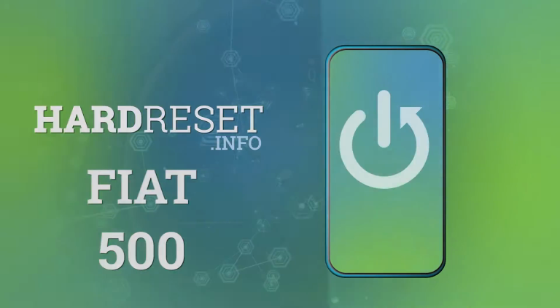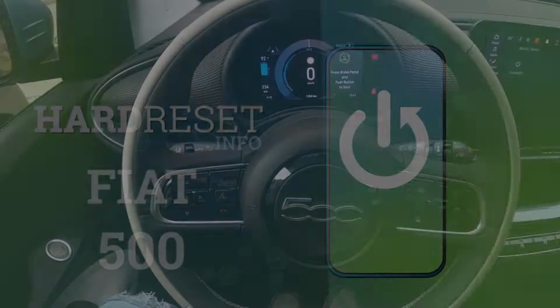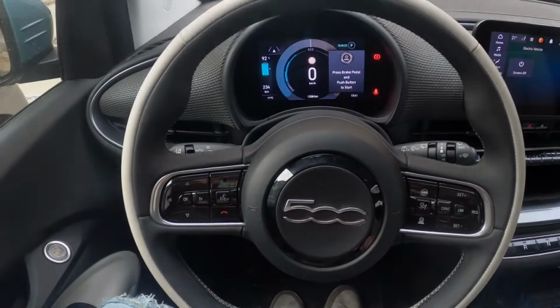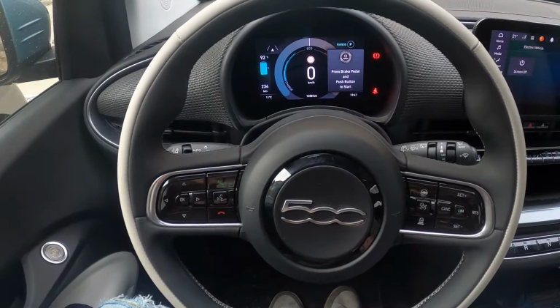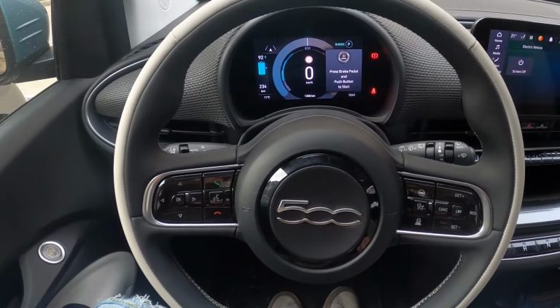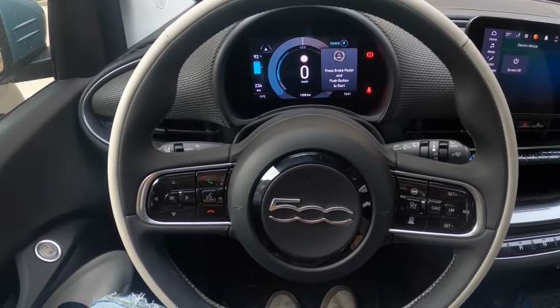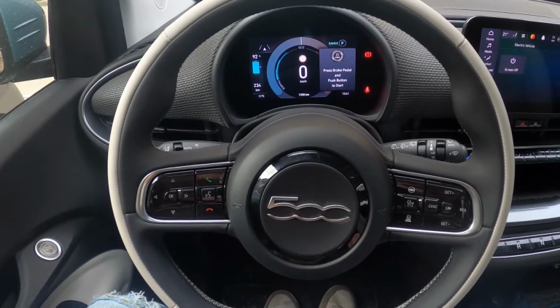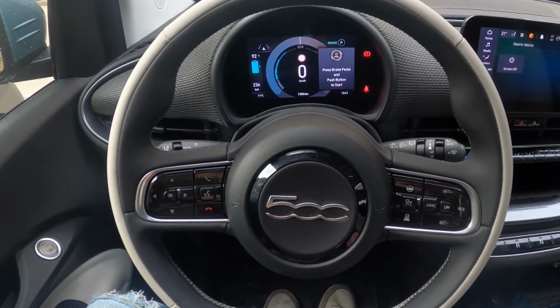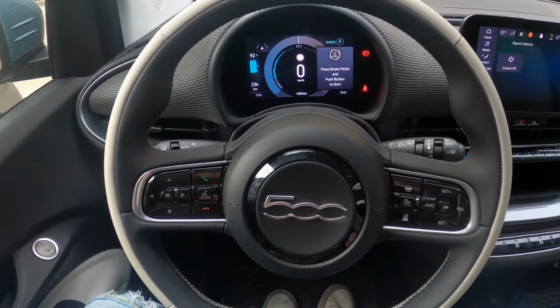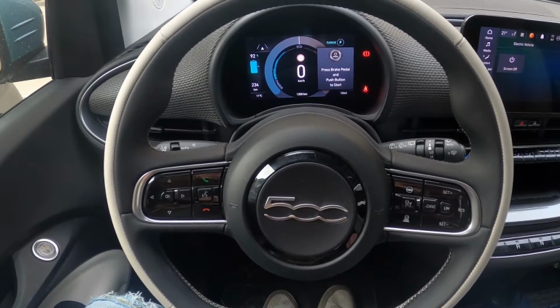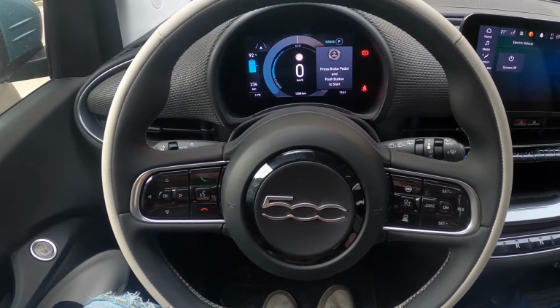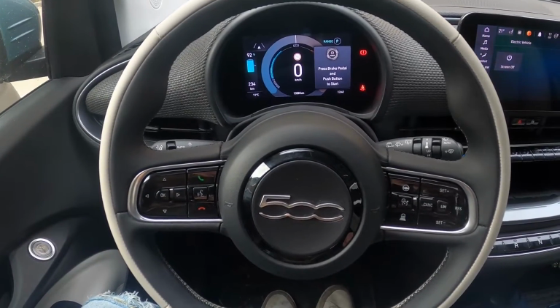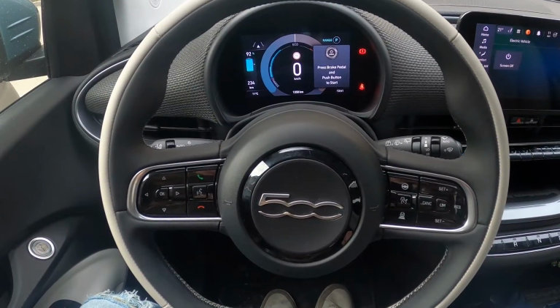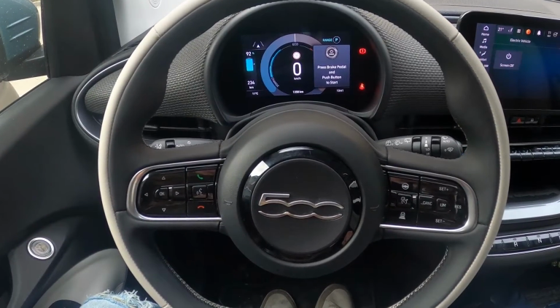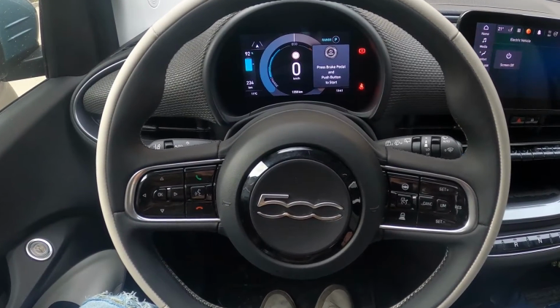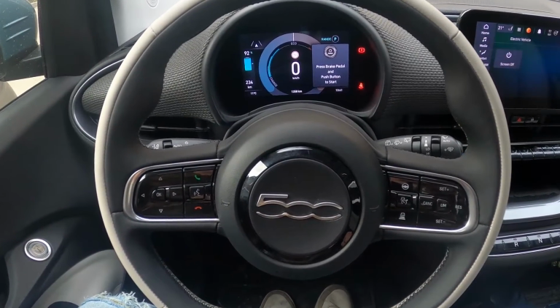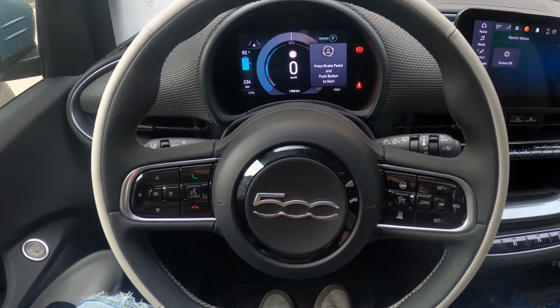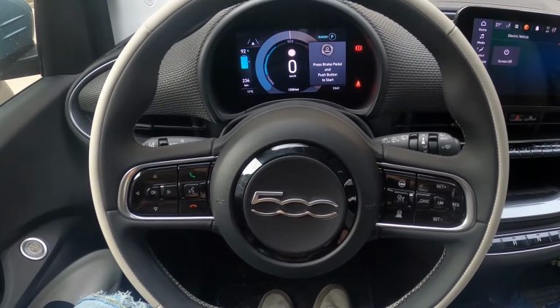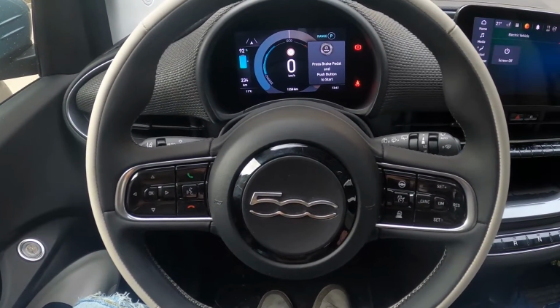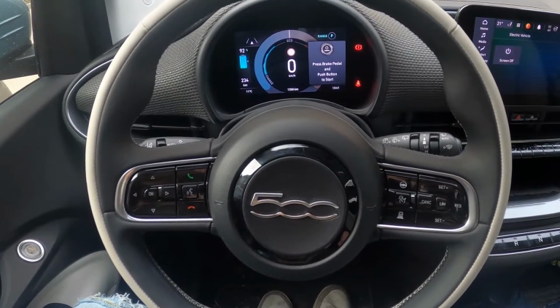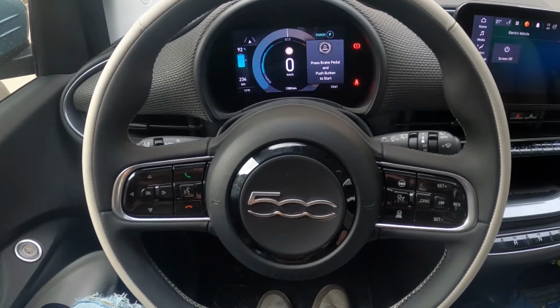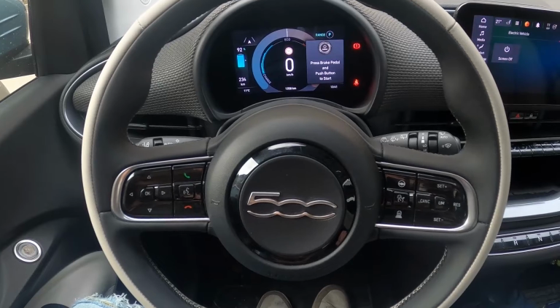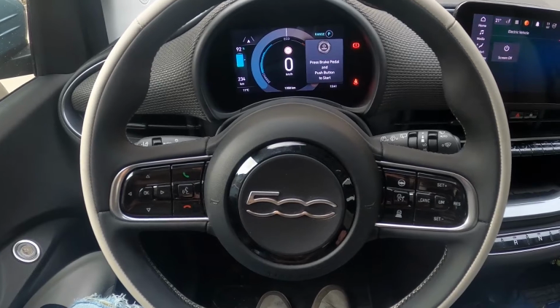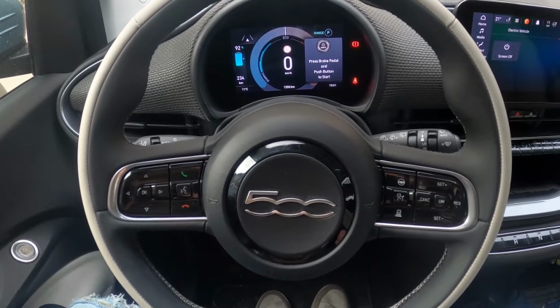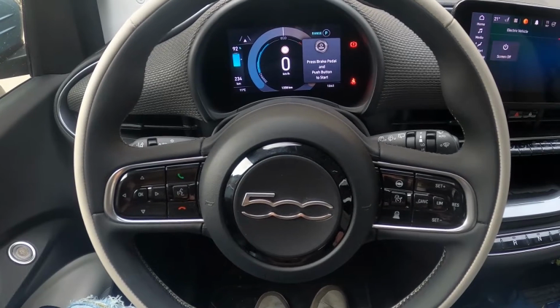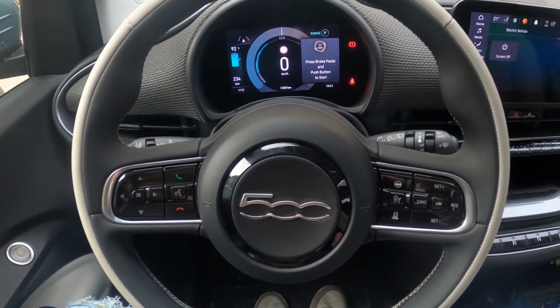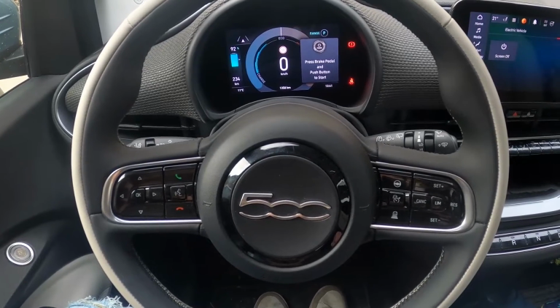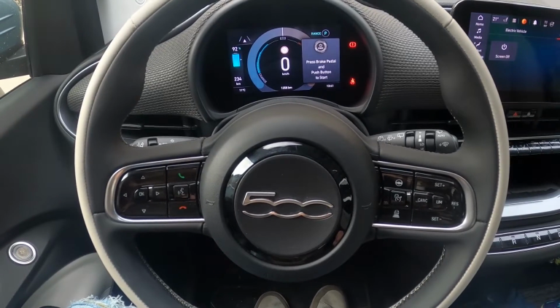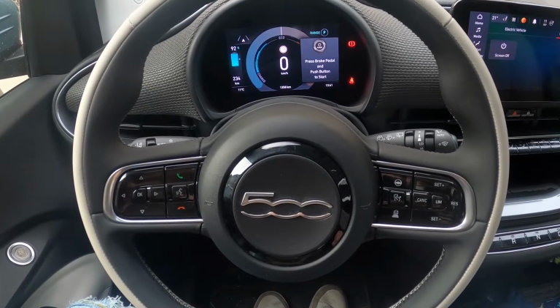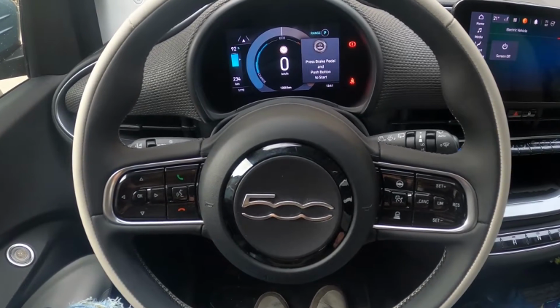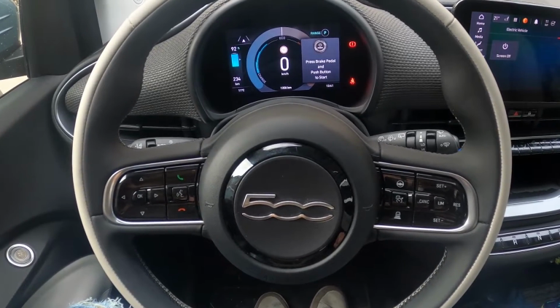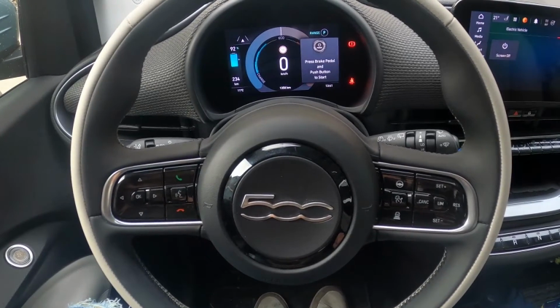Hello, today I'm in a Fiat 500. In this video I'll show you how to manage lane sense.